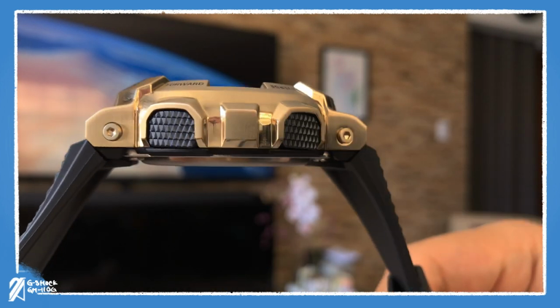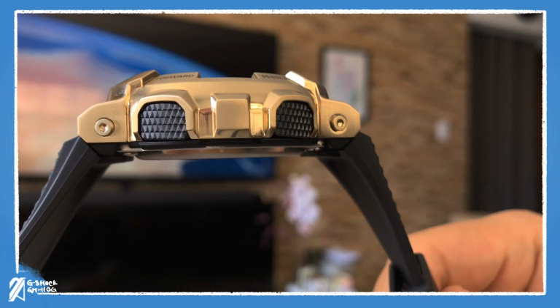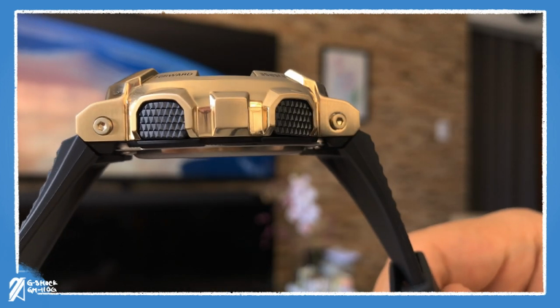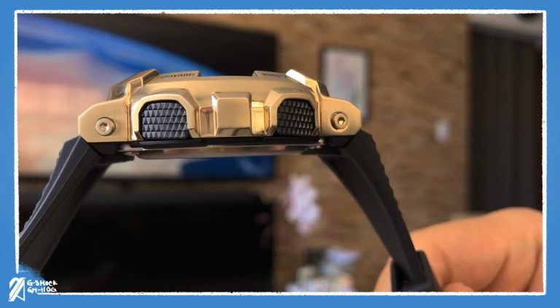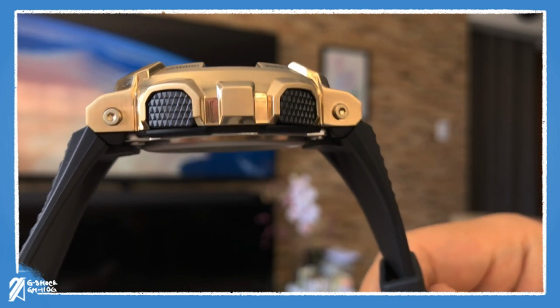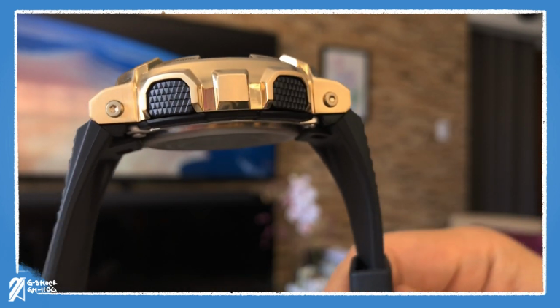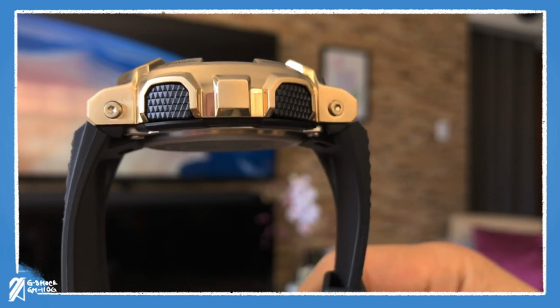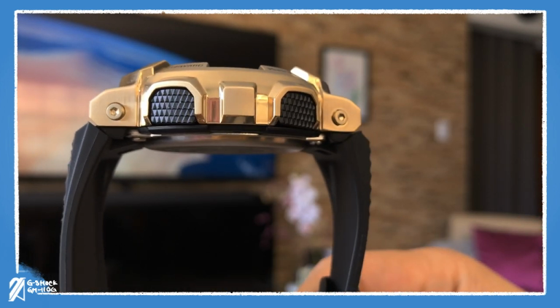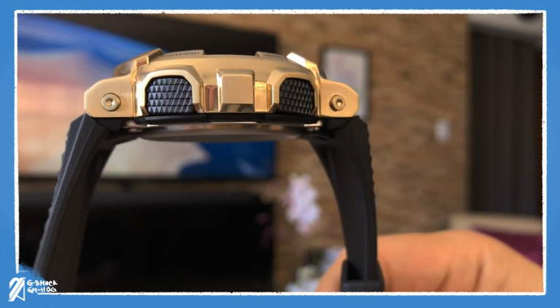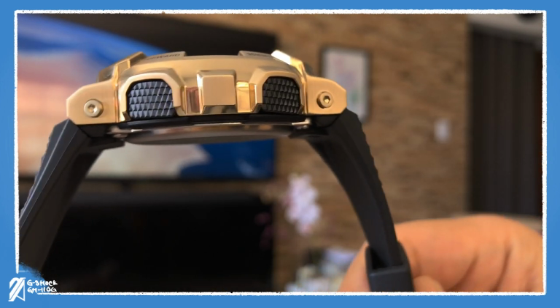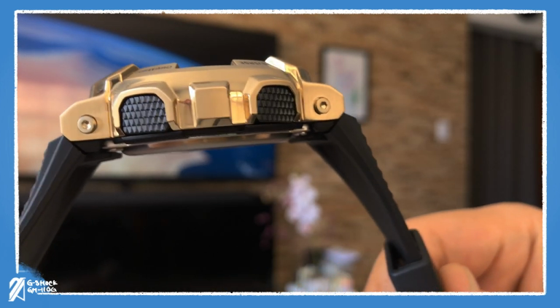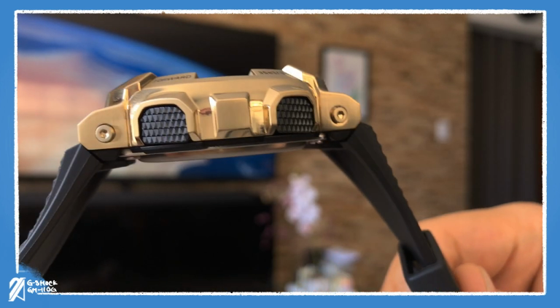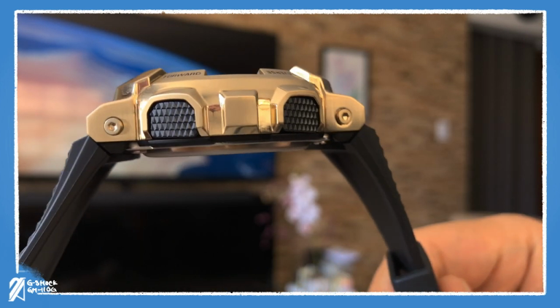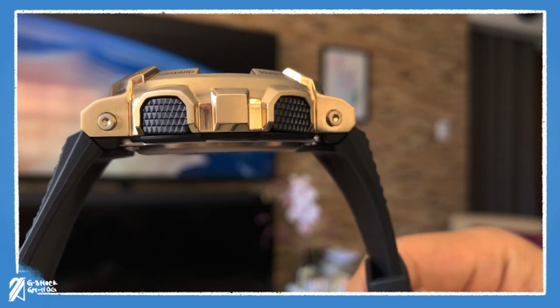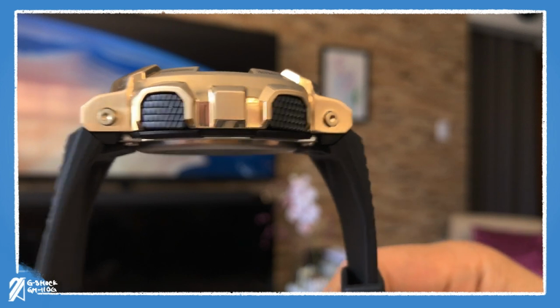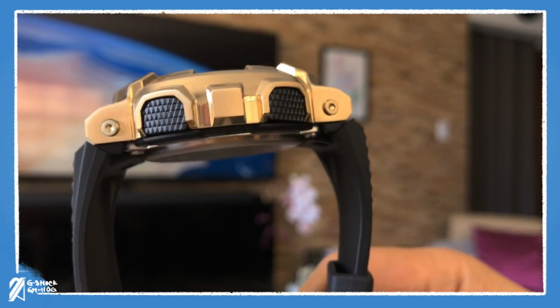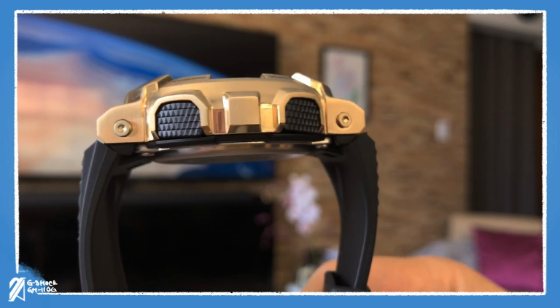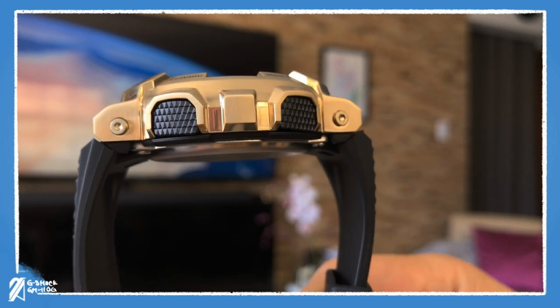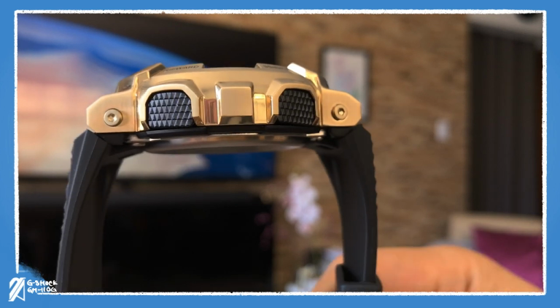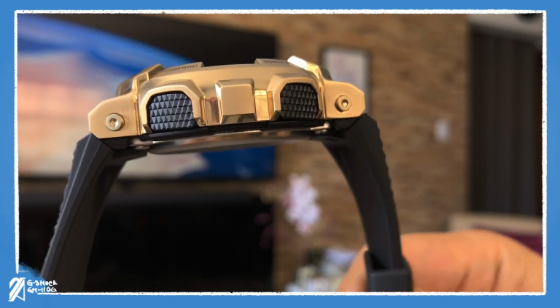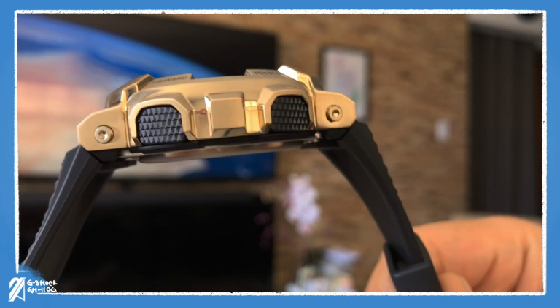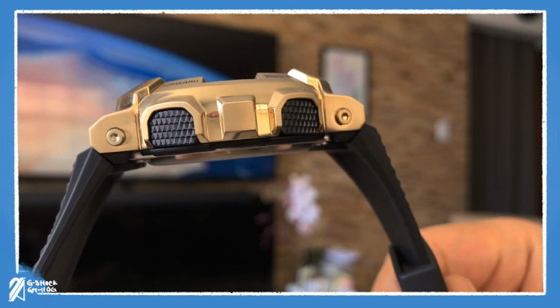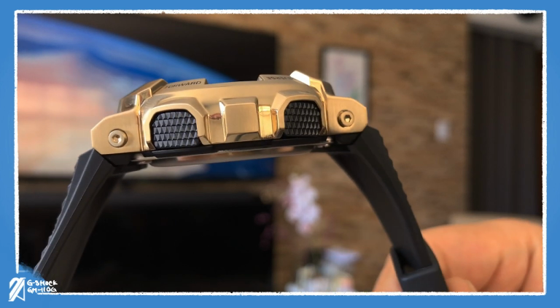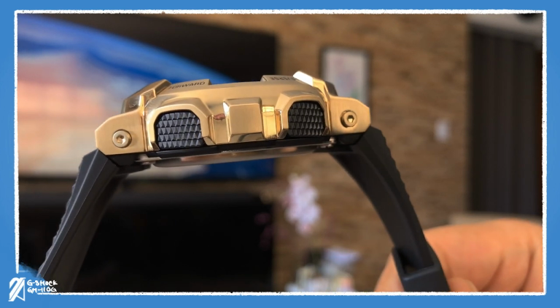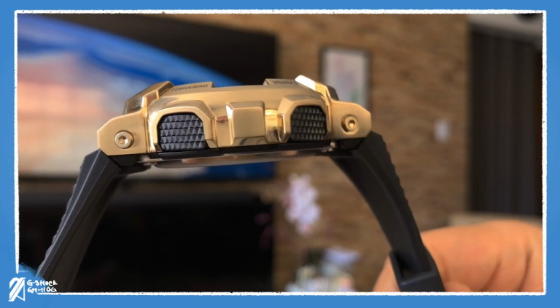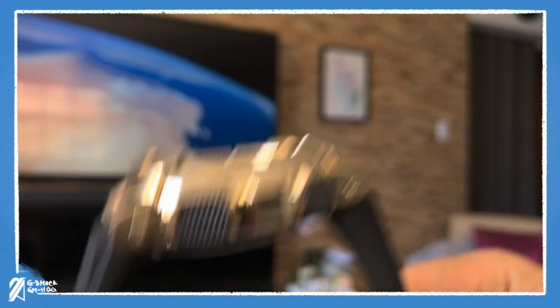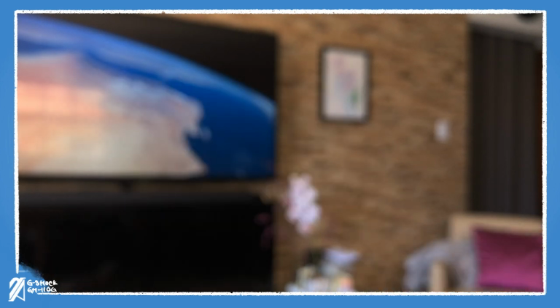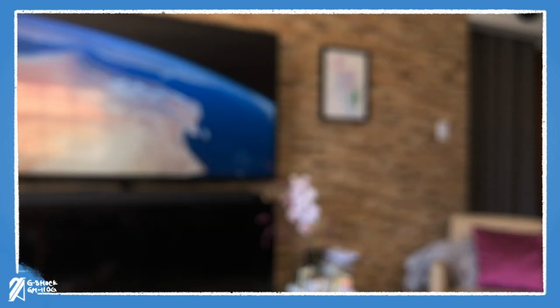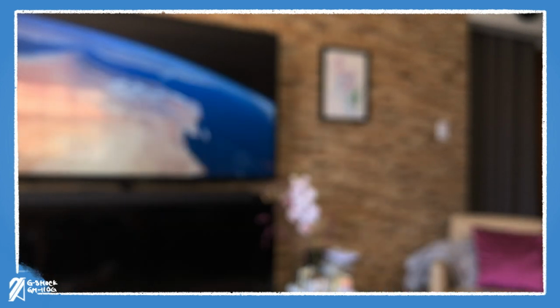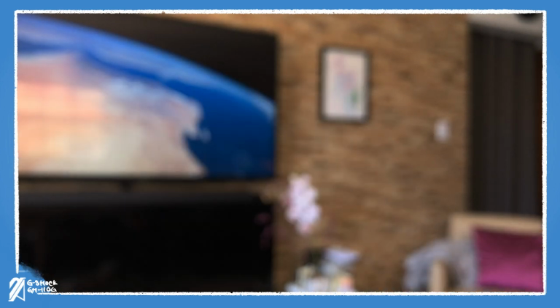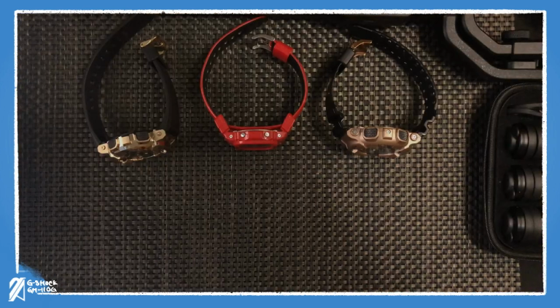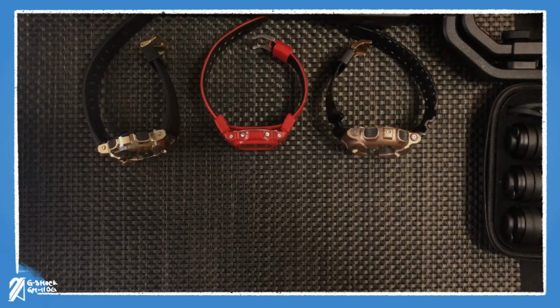The strap tapers very nicely downwards to your wrist, slimming down the profile even more. However, because of this downward projection, you cannot lay this watch flat on its back — not that many would care about that sort of thing.